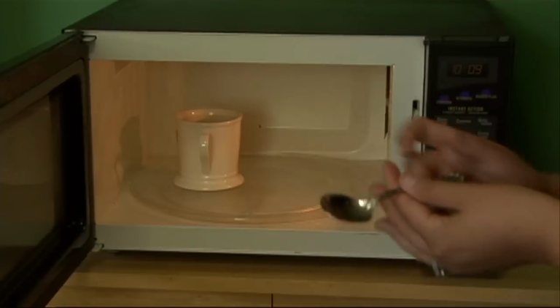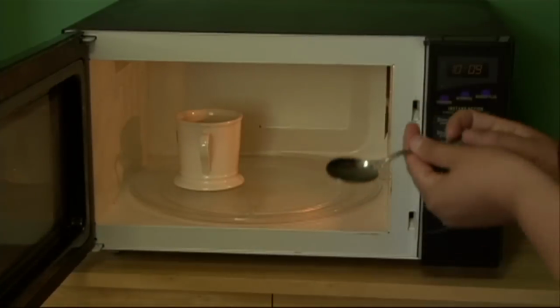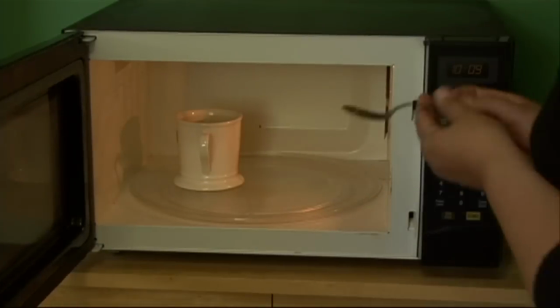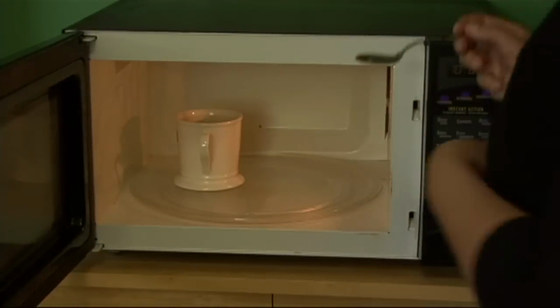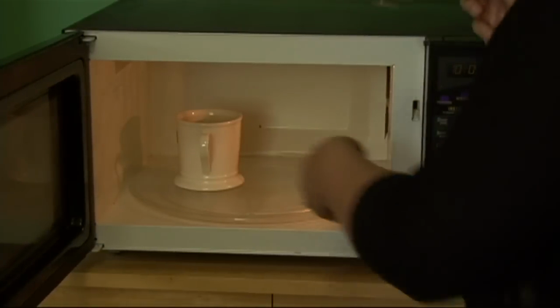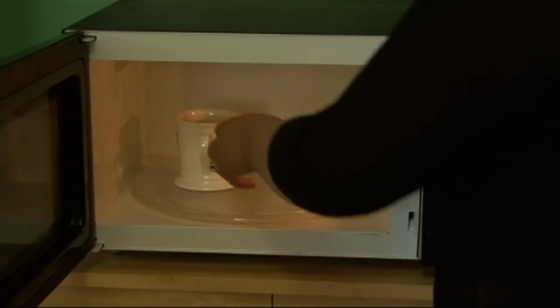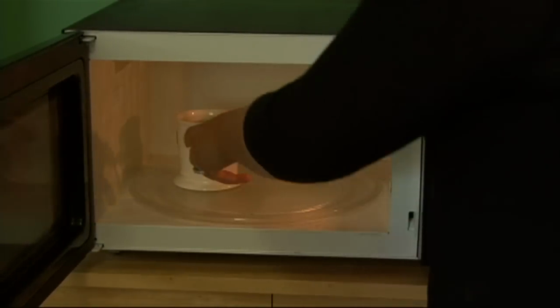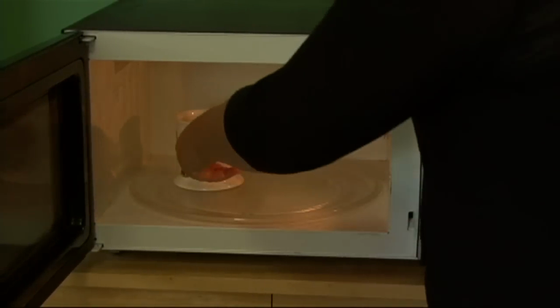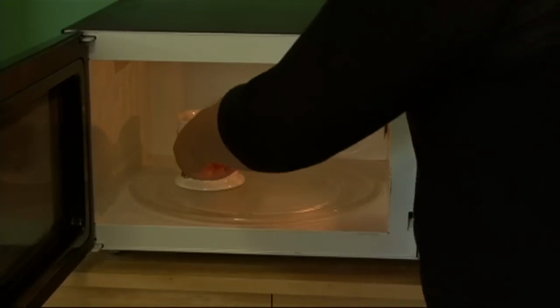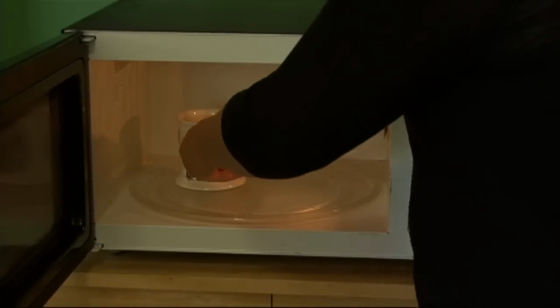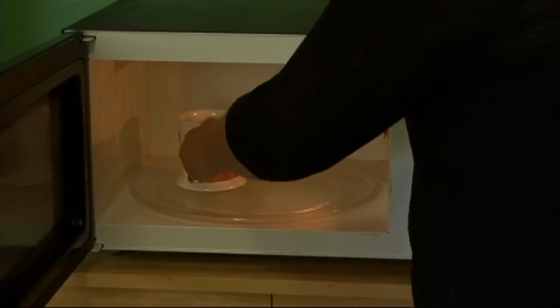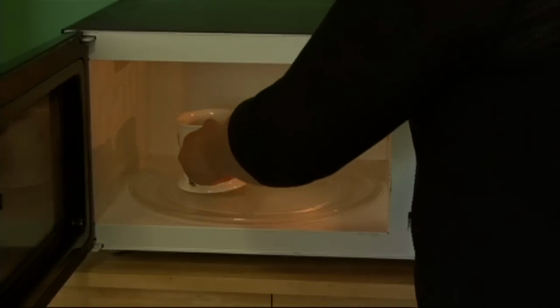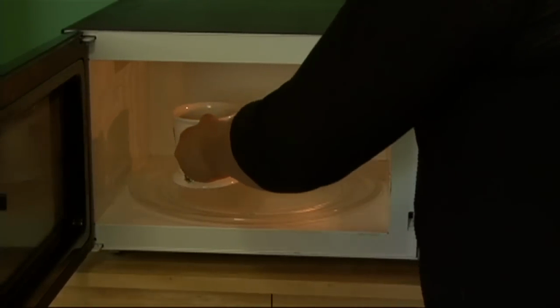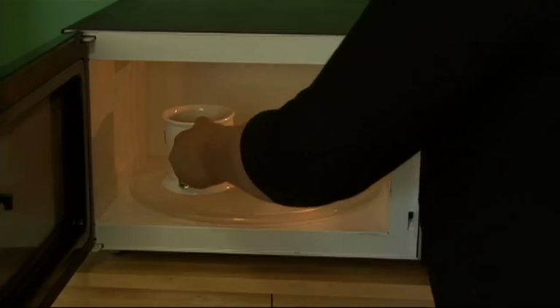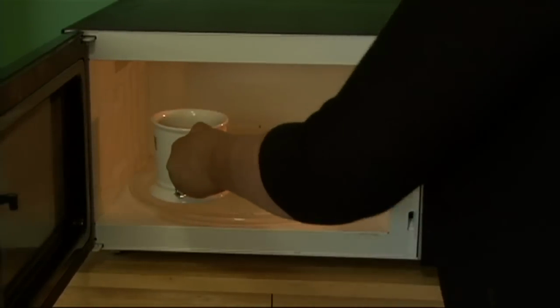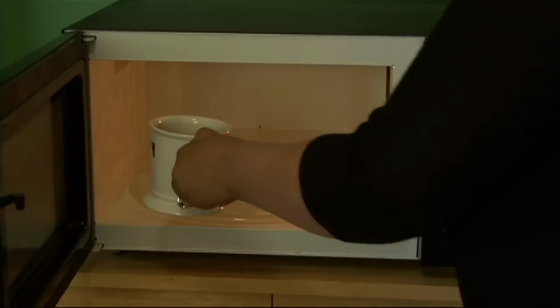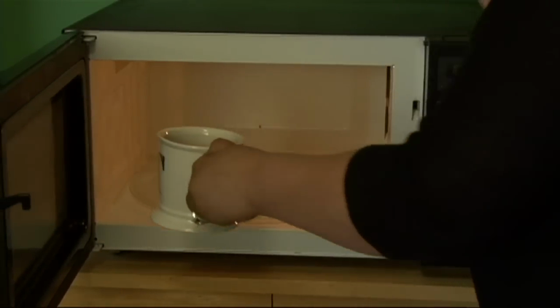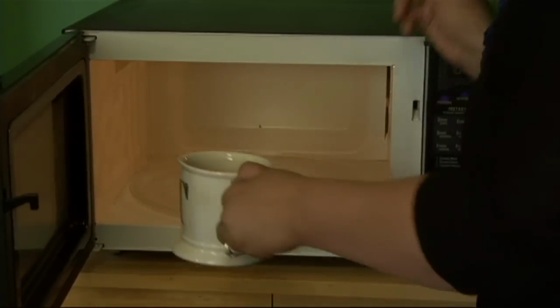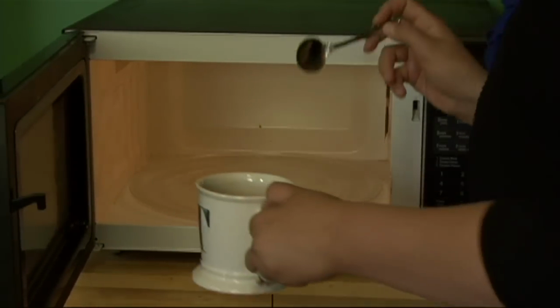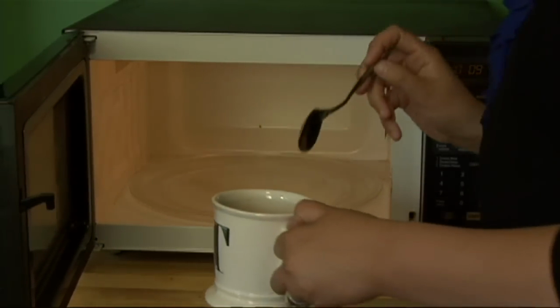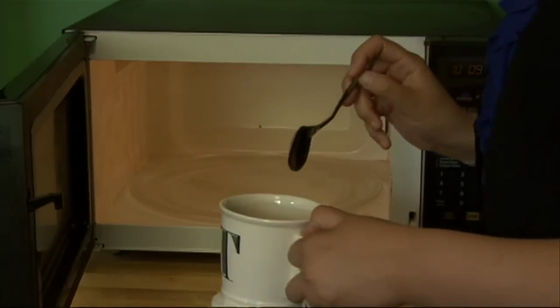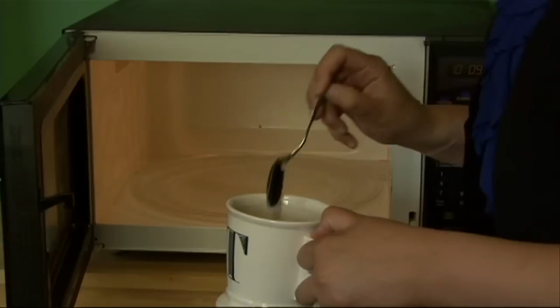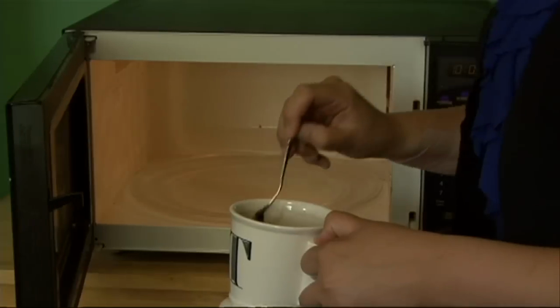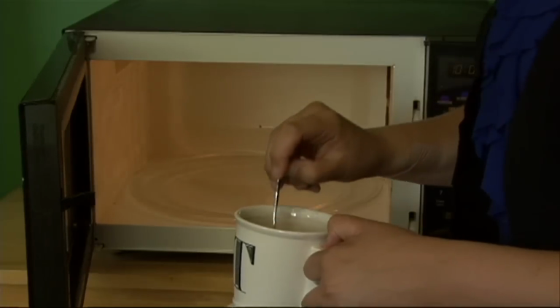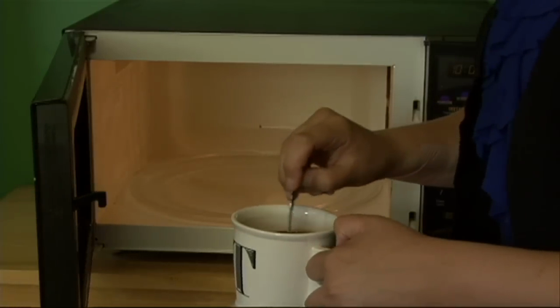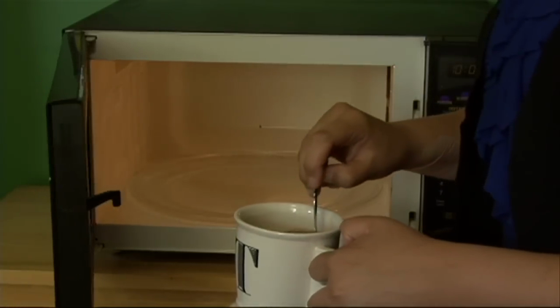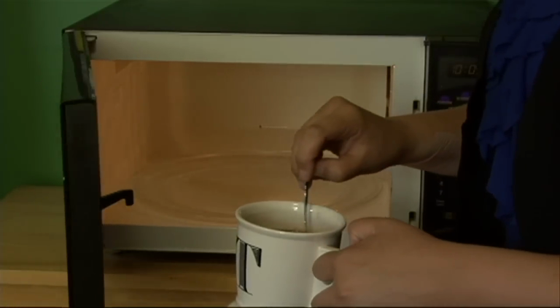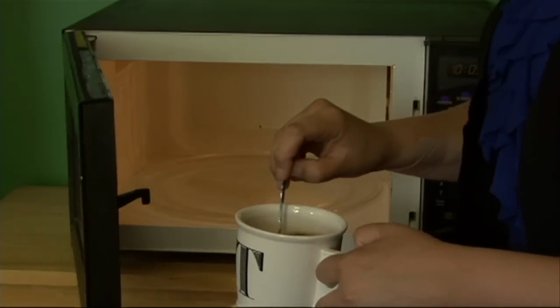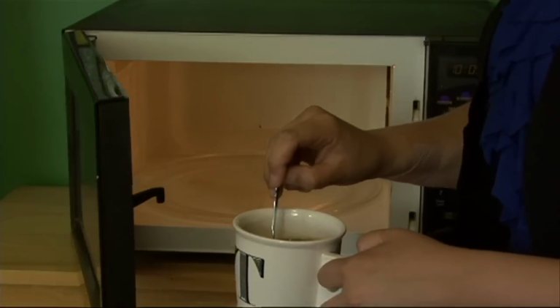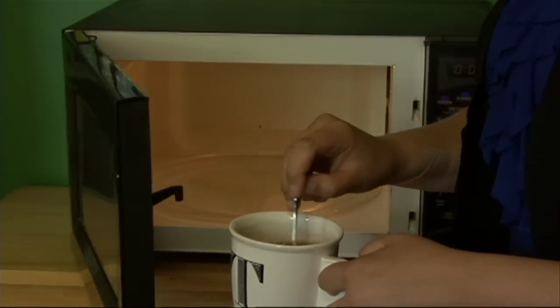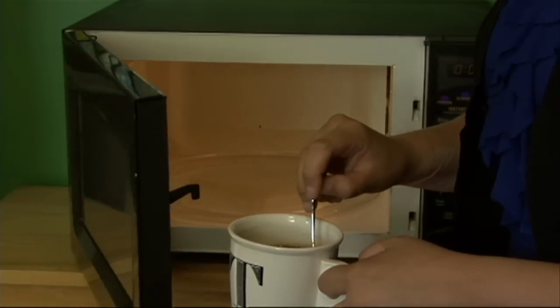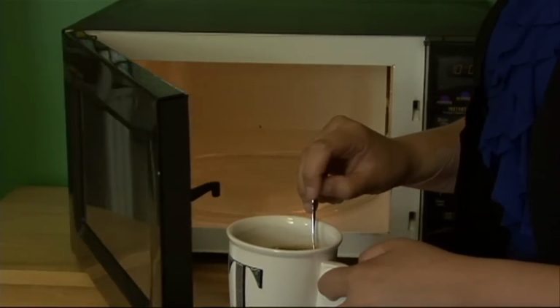Since food can heat unevenly in microwaves, don't forget to stir before eating or drinking.